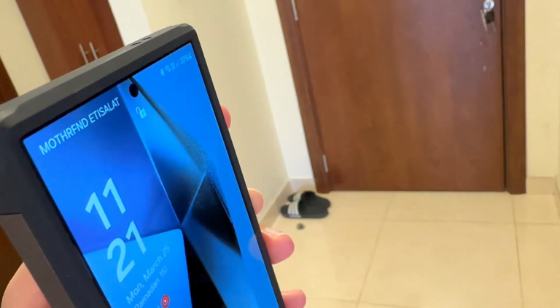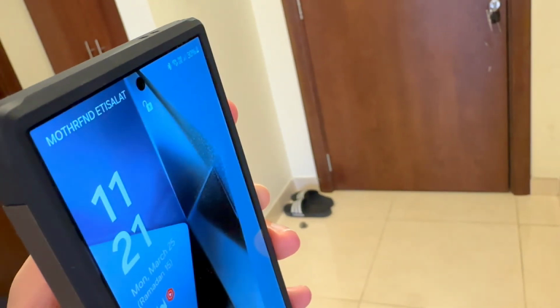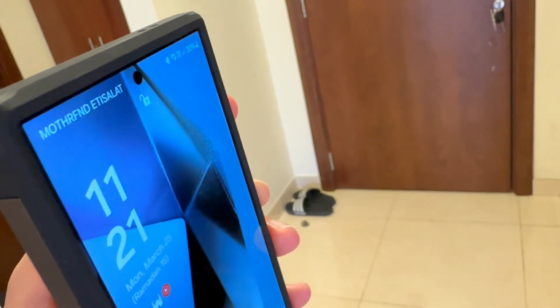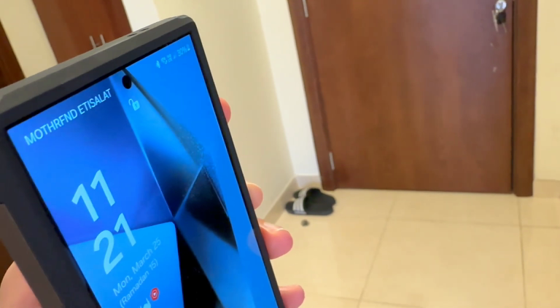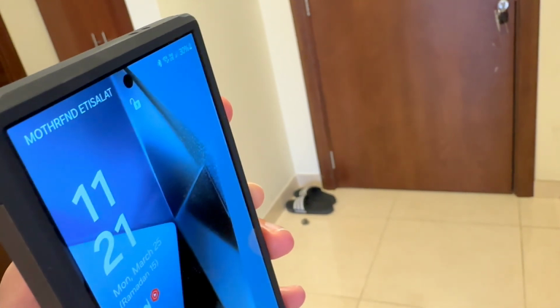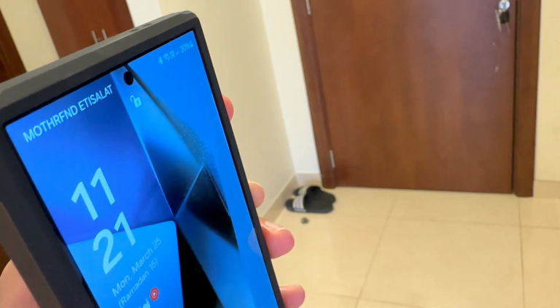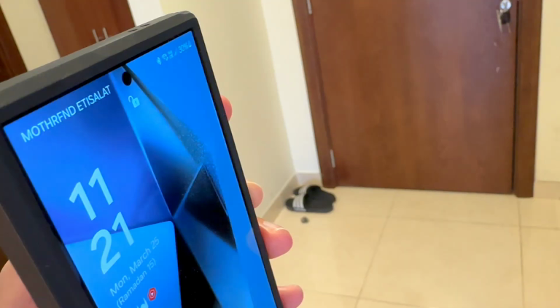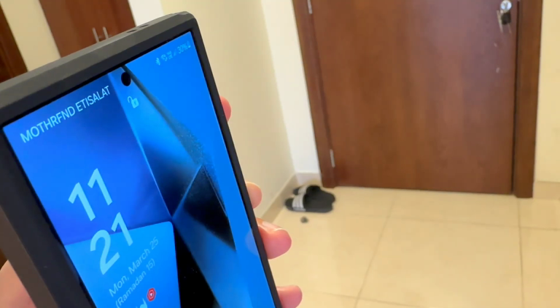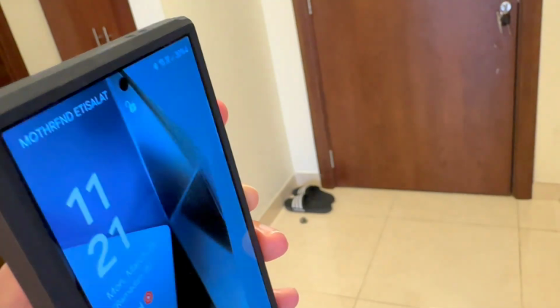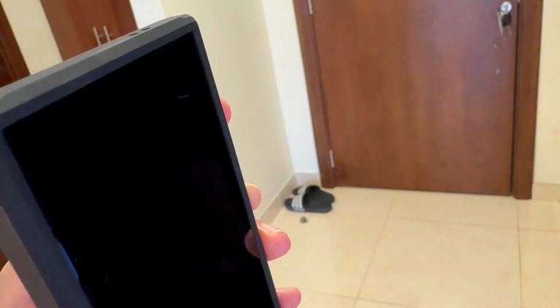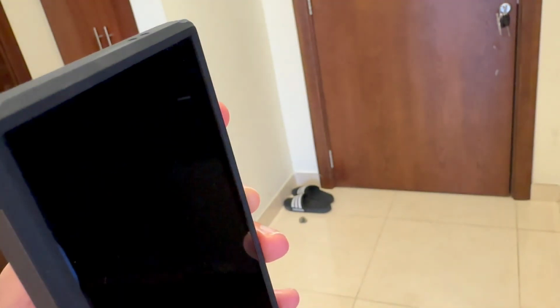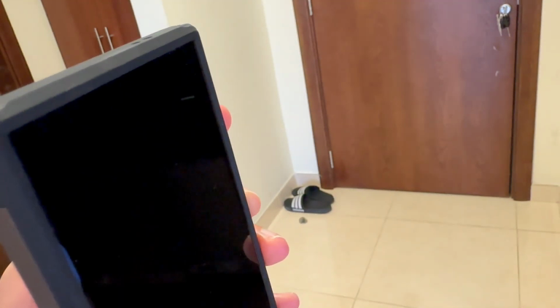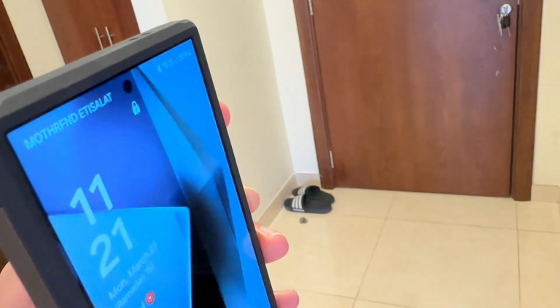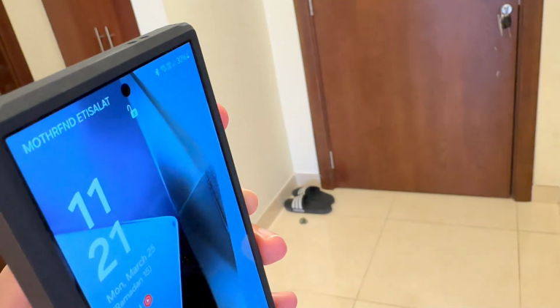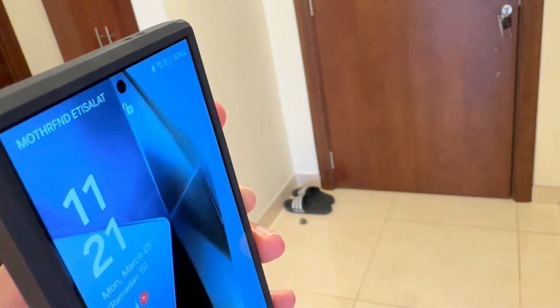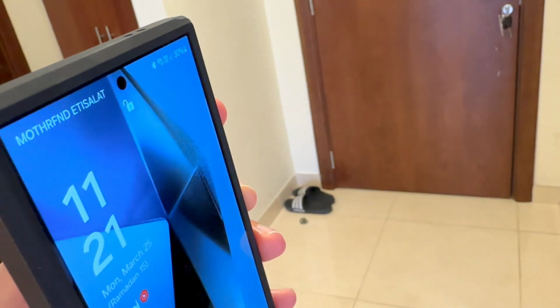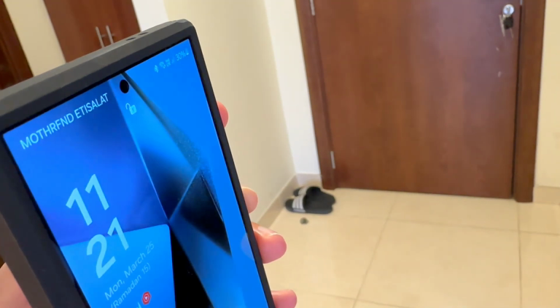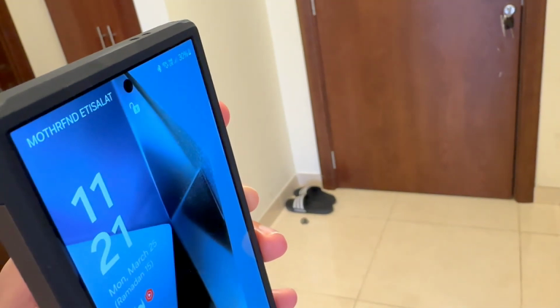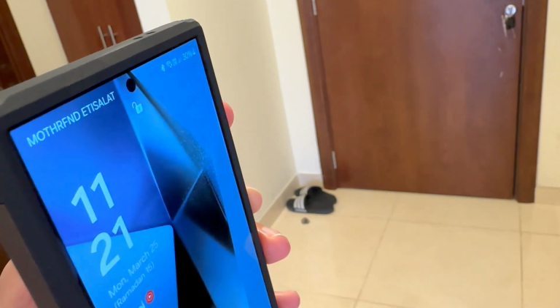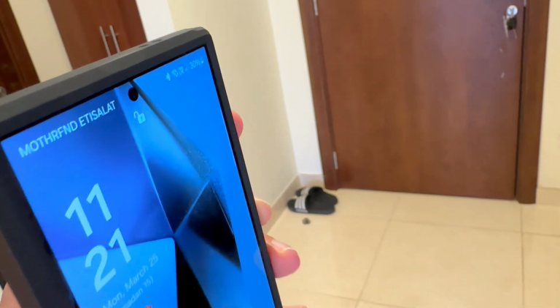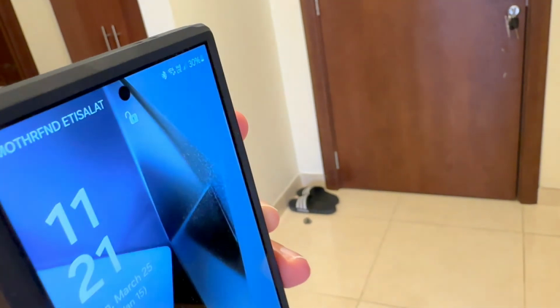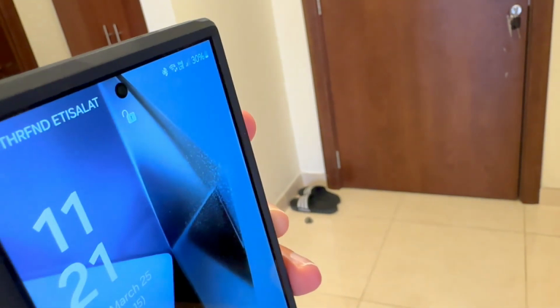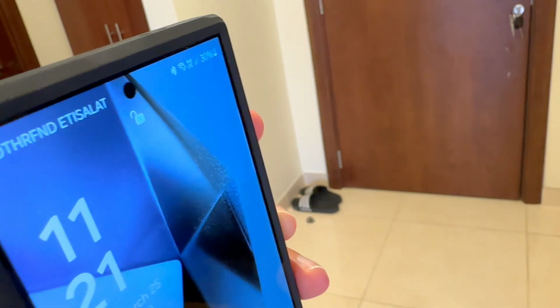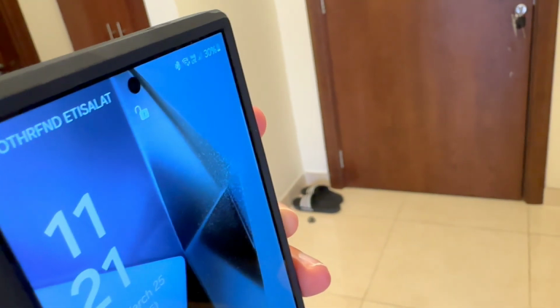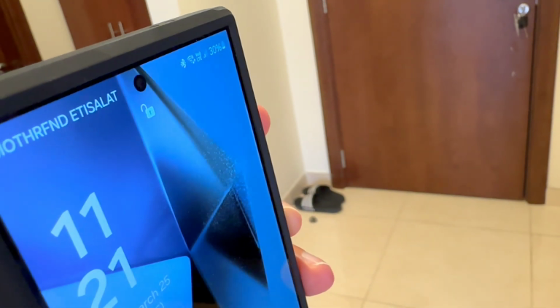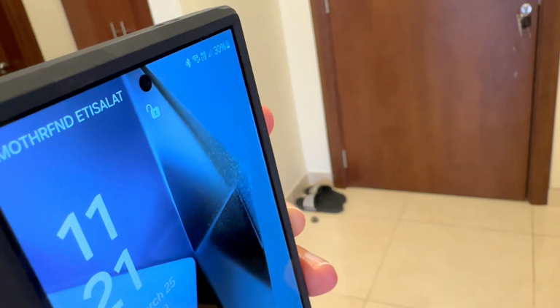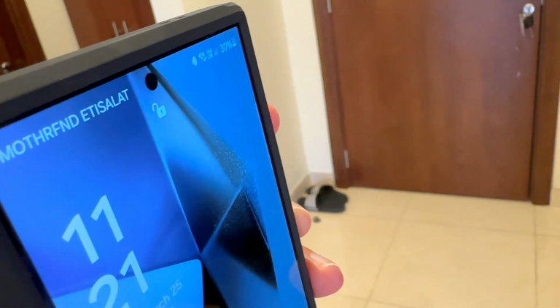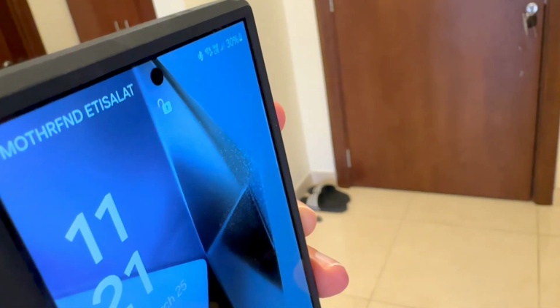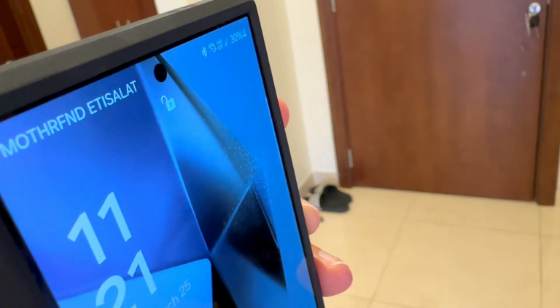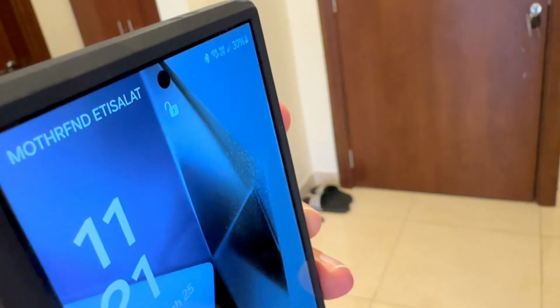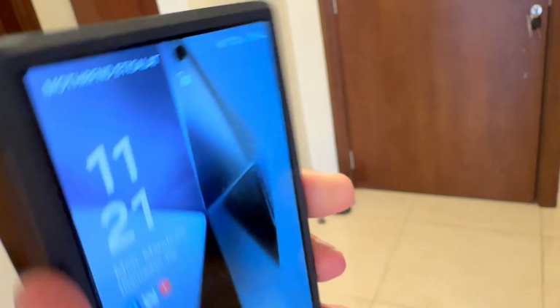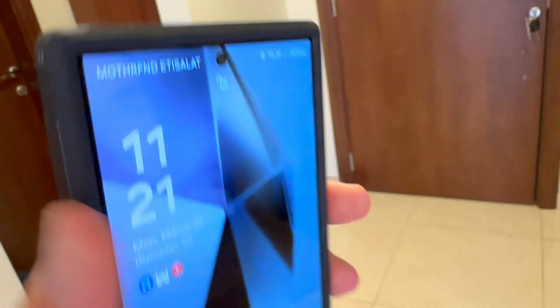Some of you might say, oh, you're looking at it. No, I'm not looking at it. You see? It's unlocked.